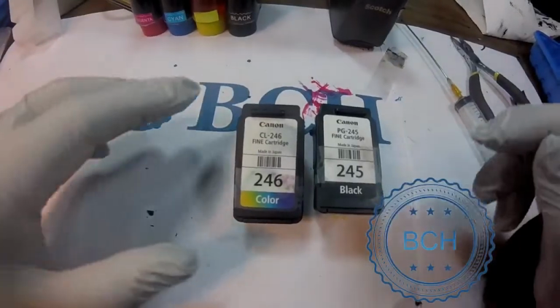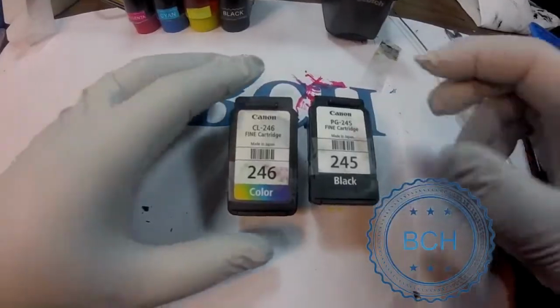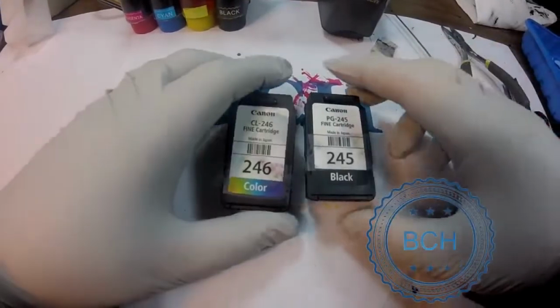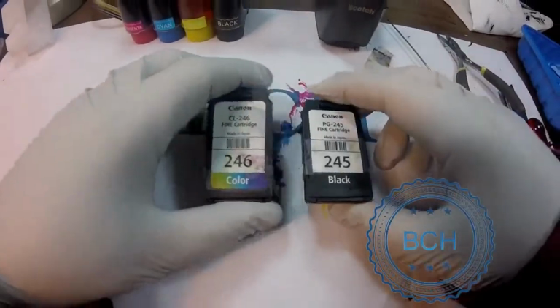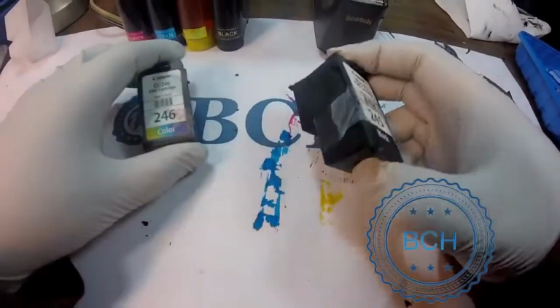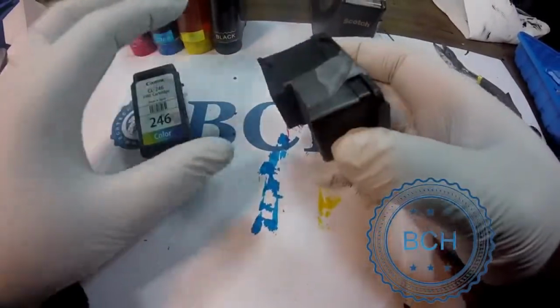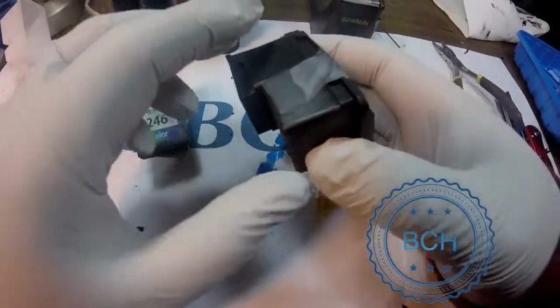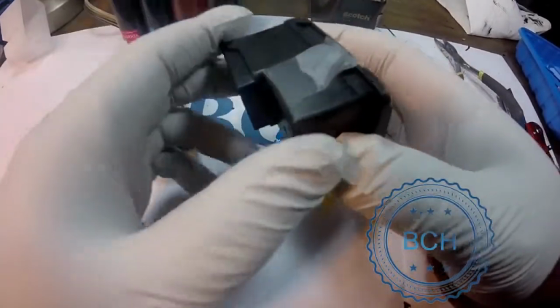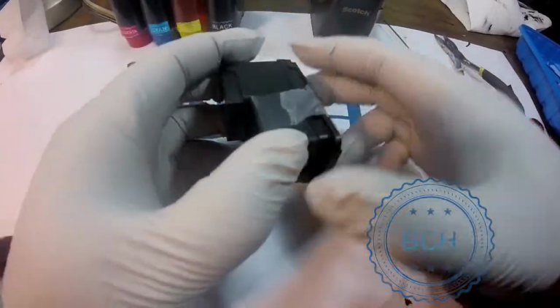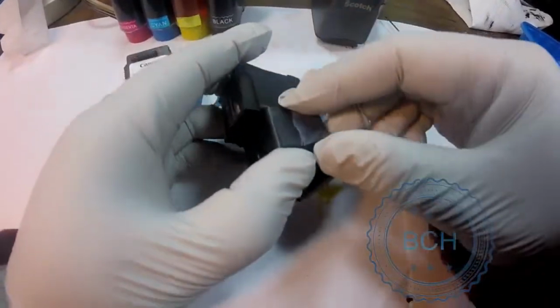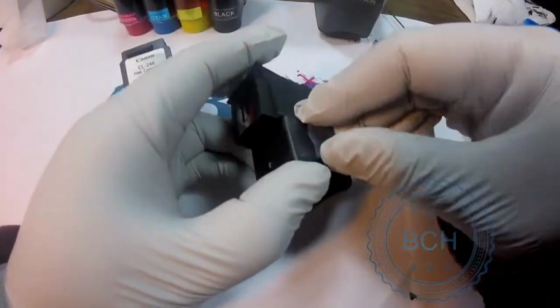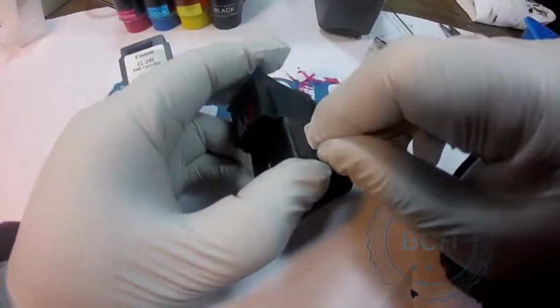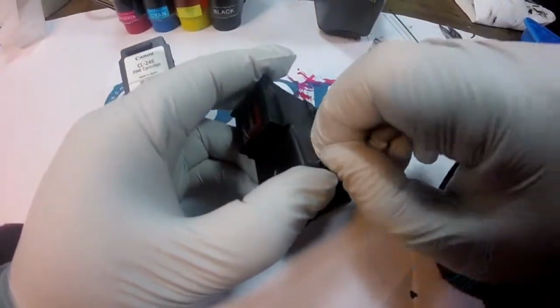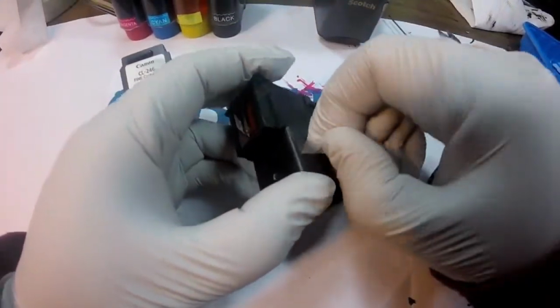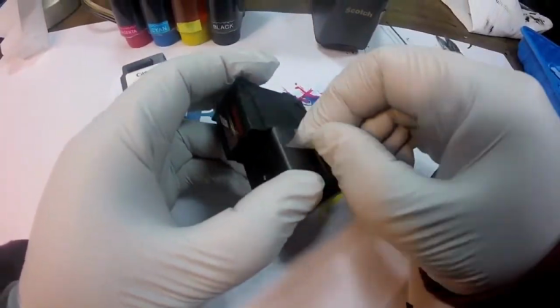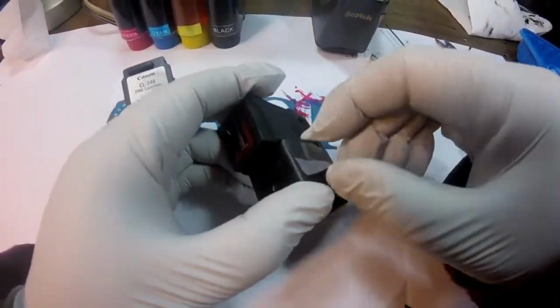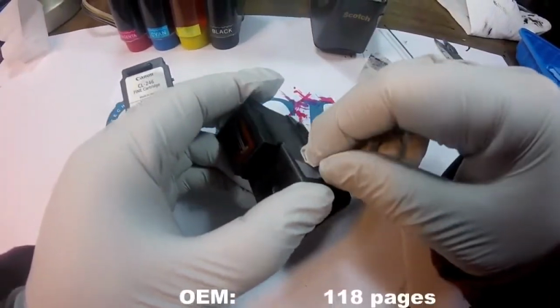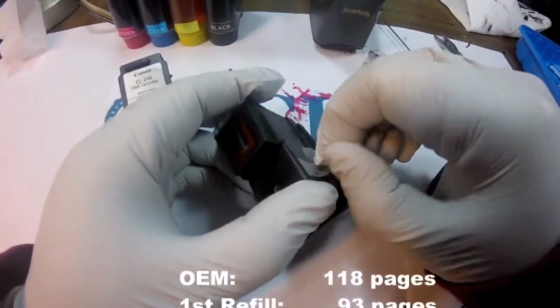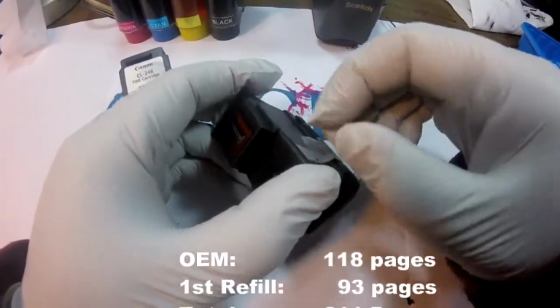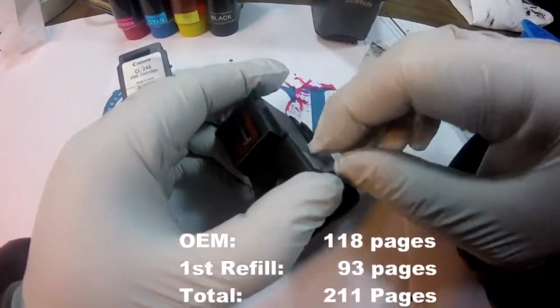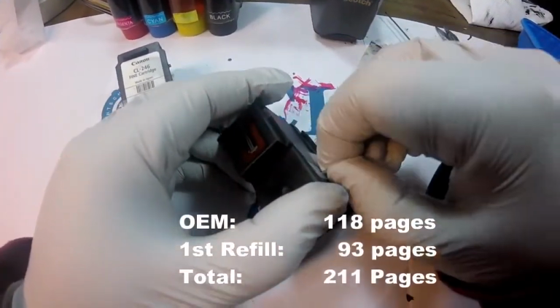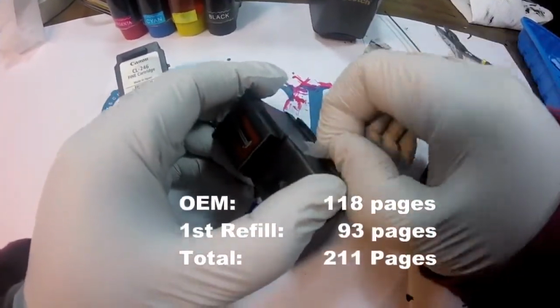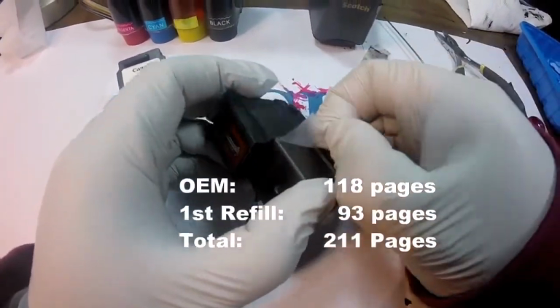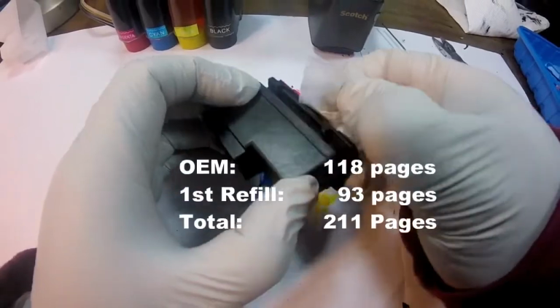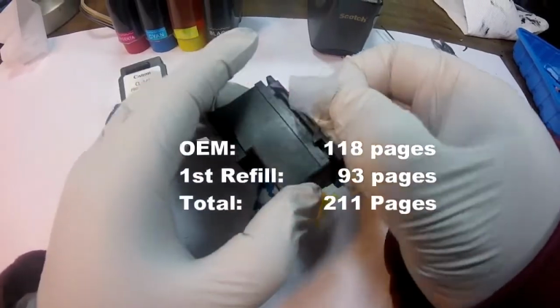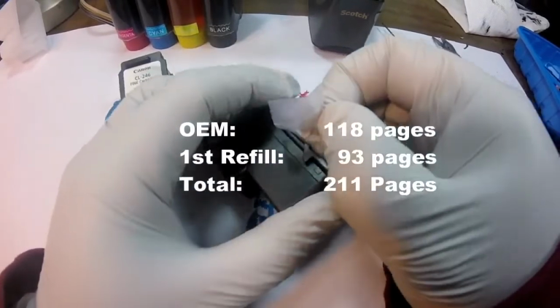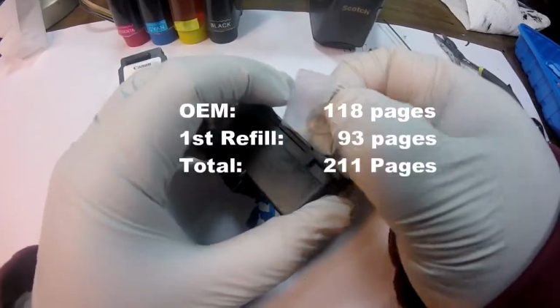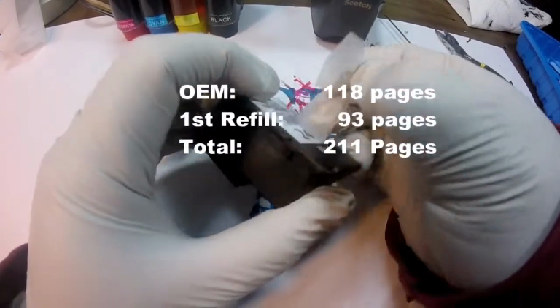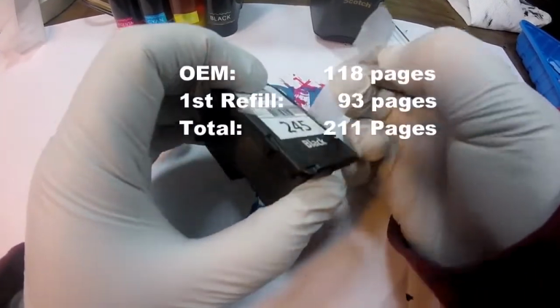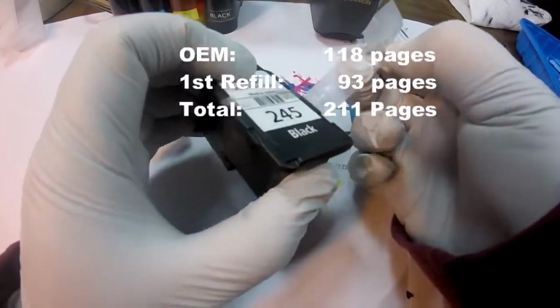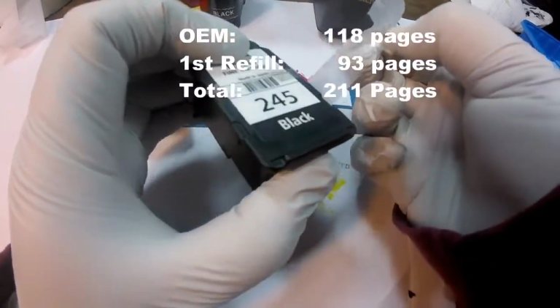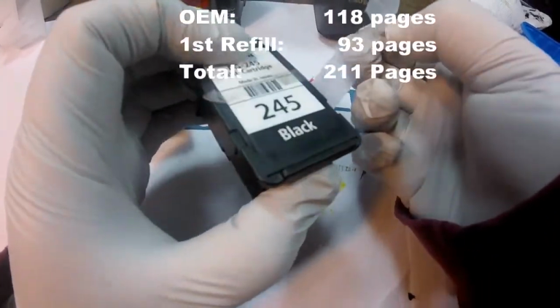The first refill ran out of ink after printing 93 pages. We now have a total of 211 pages printed.